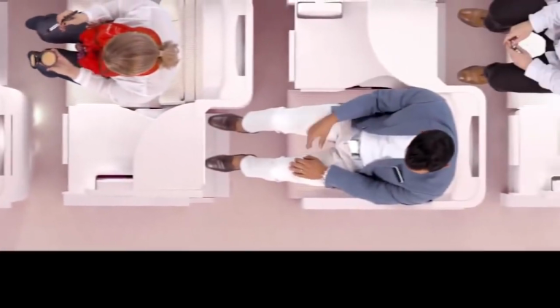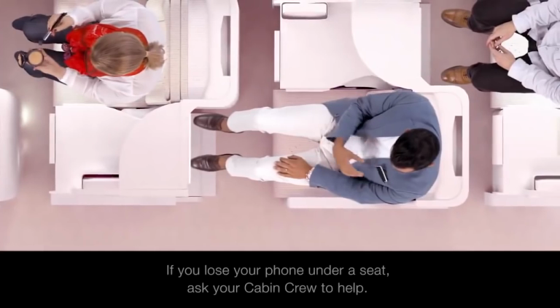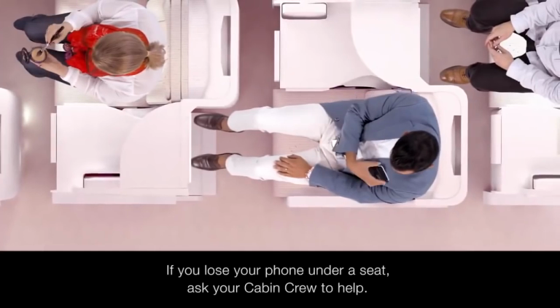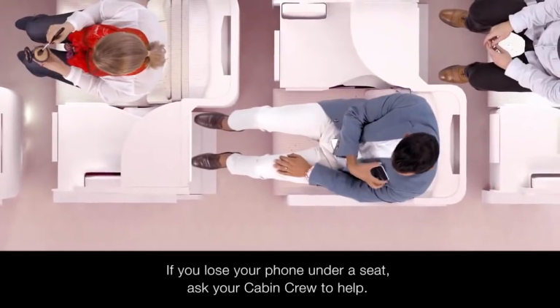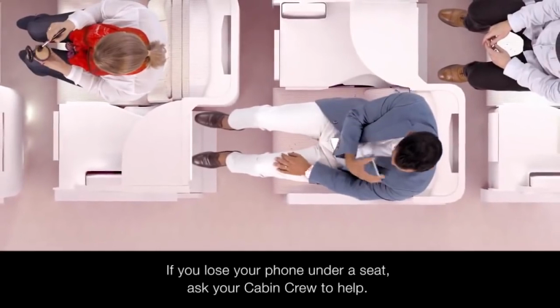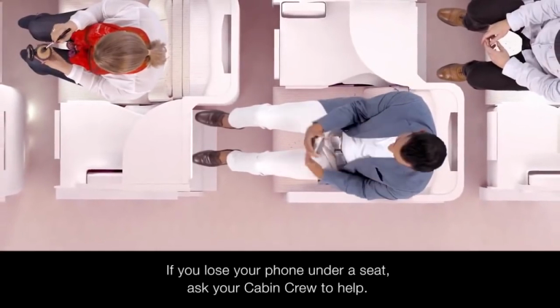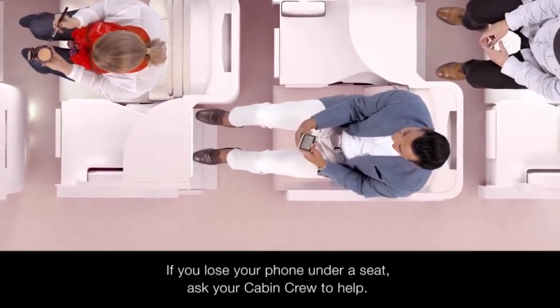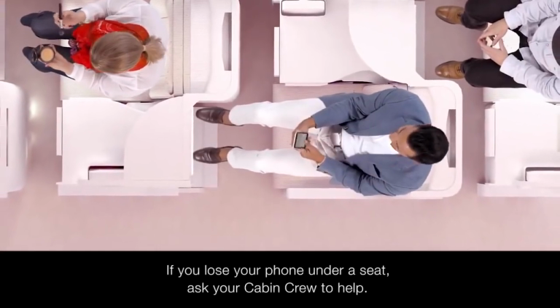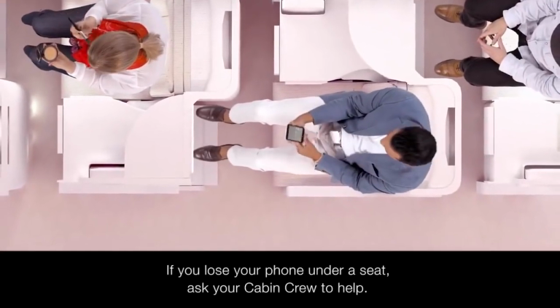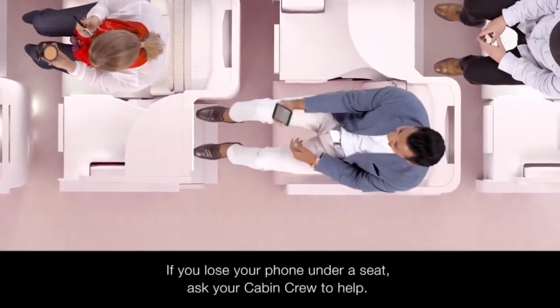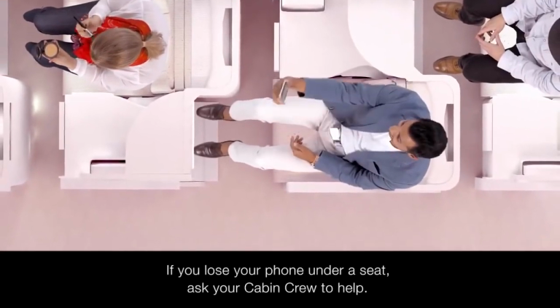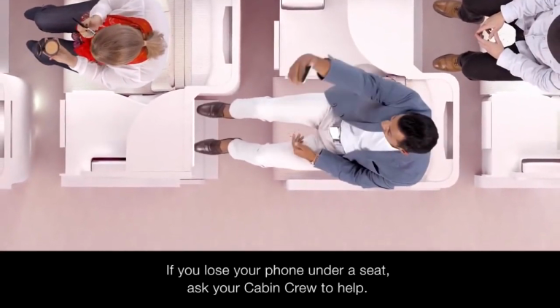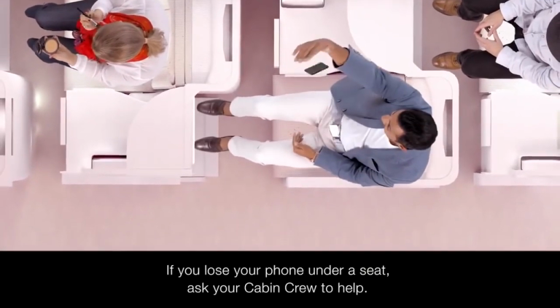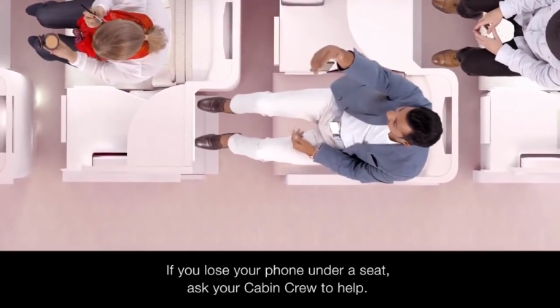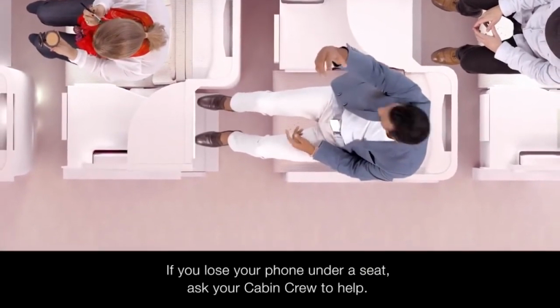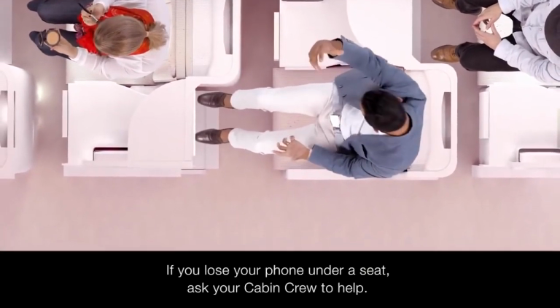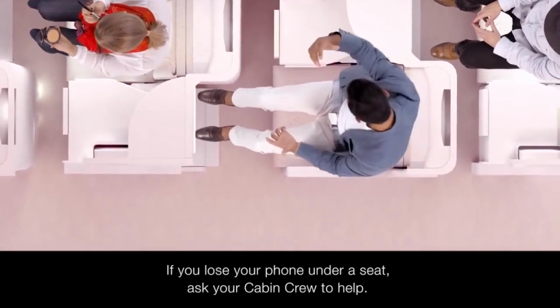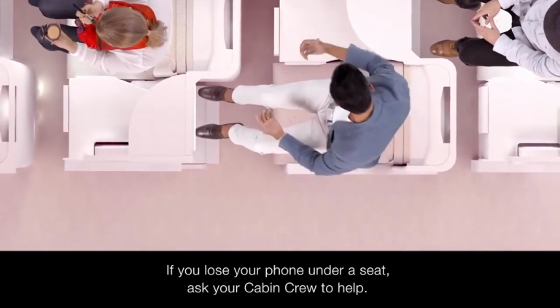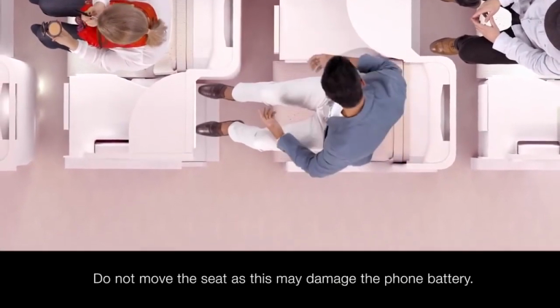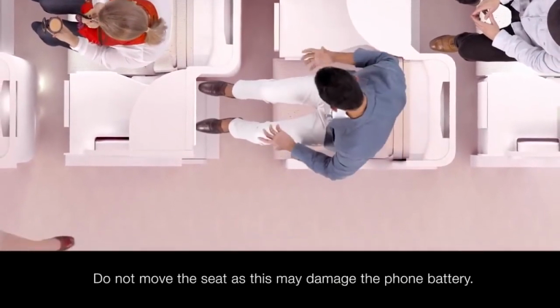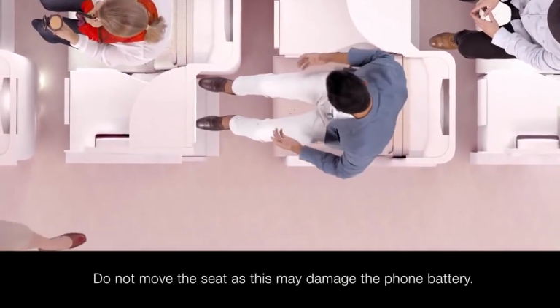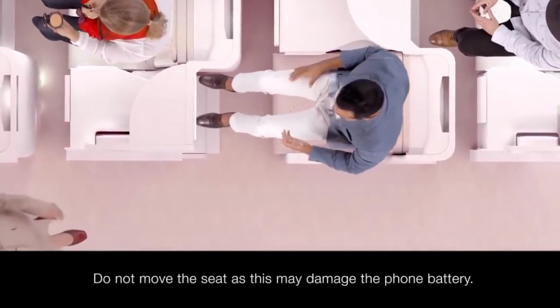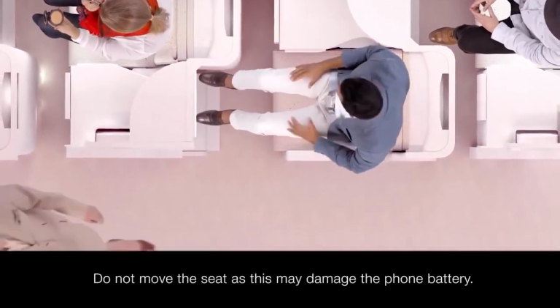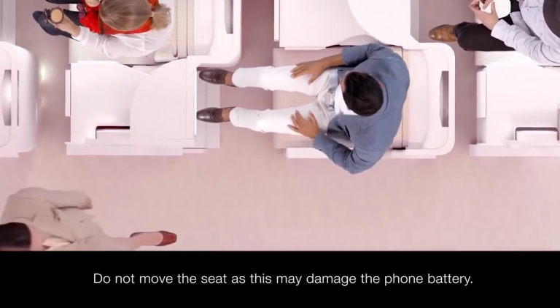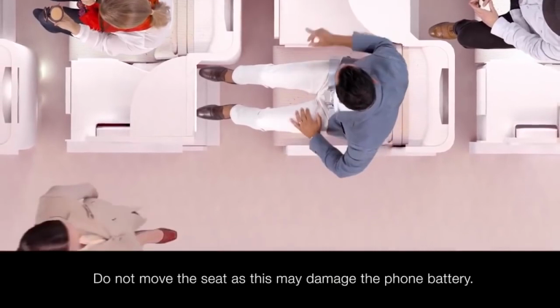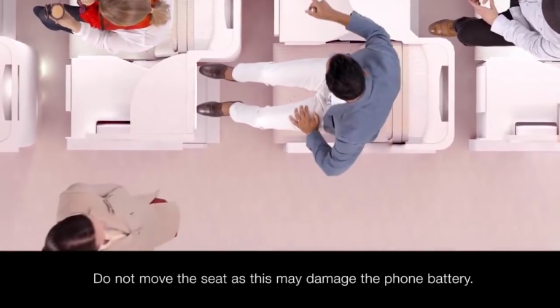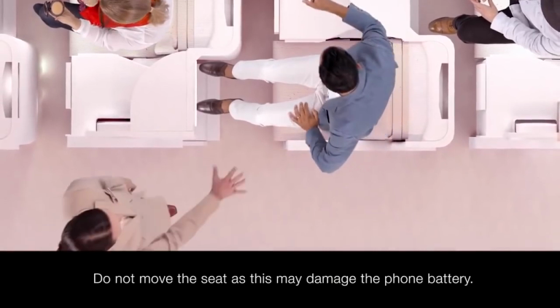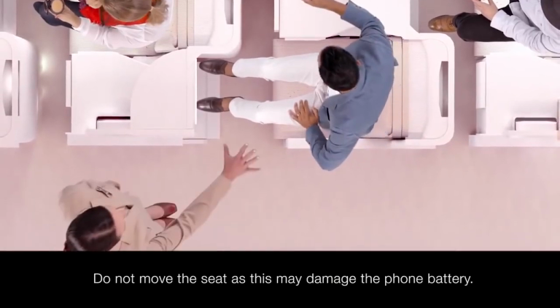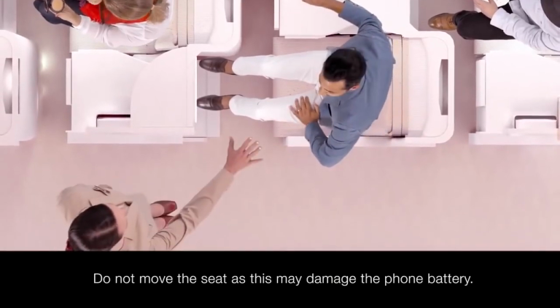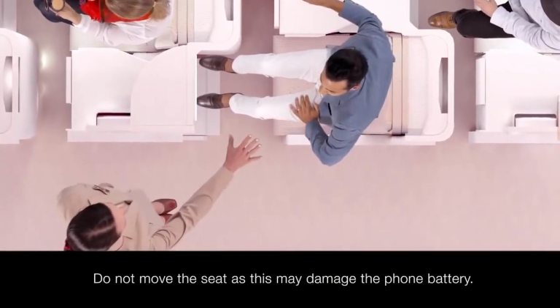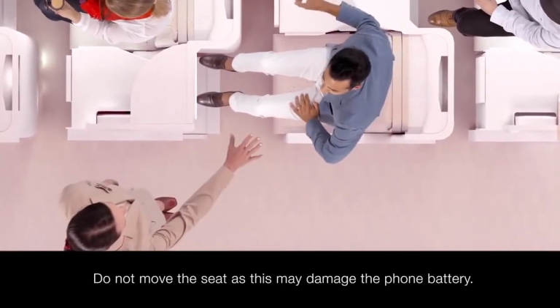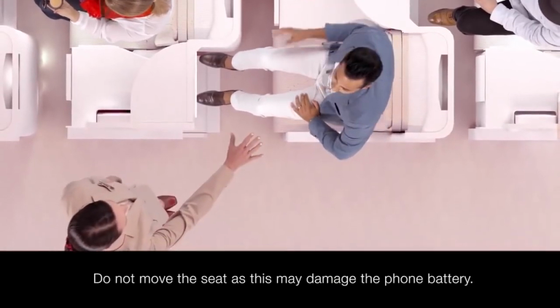If you lose your phone under a seat, ask your cabin crew to help you find it. Do not move the seat, as this may damage the phone and its battery.